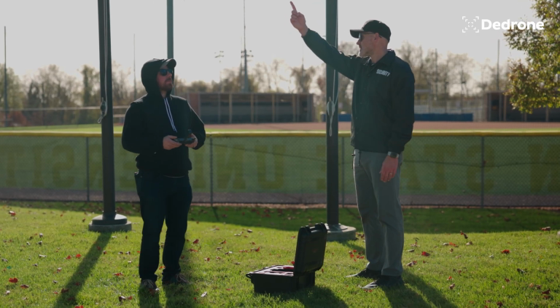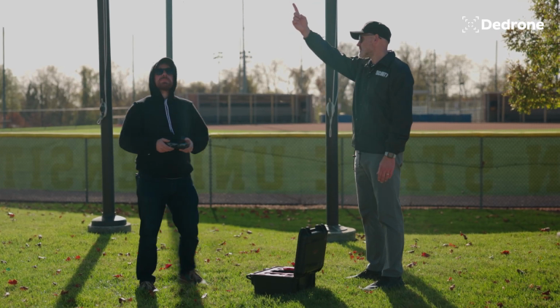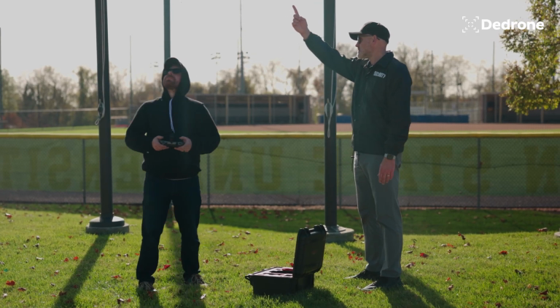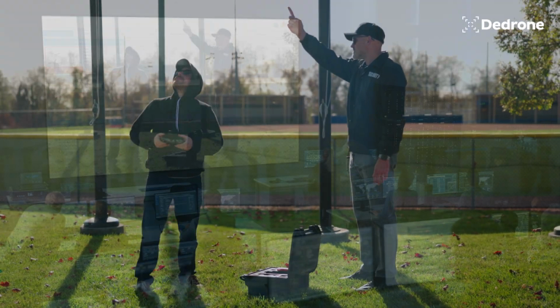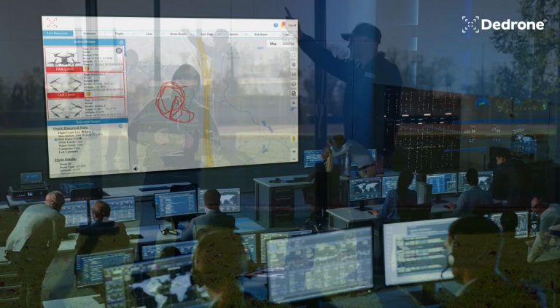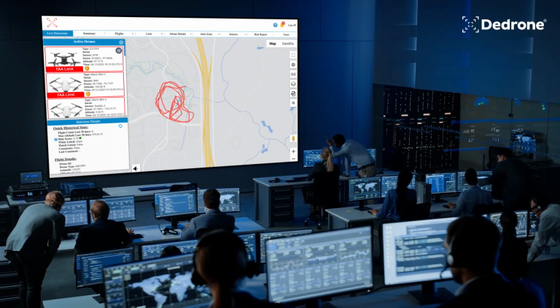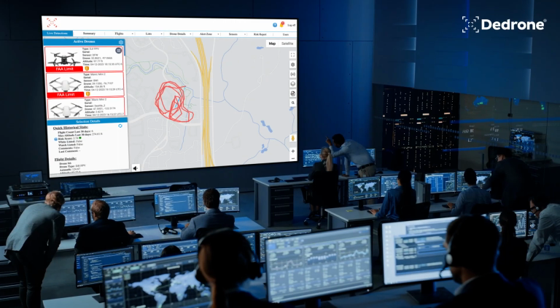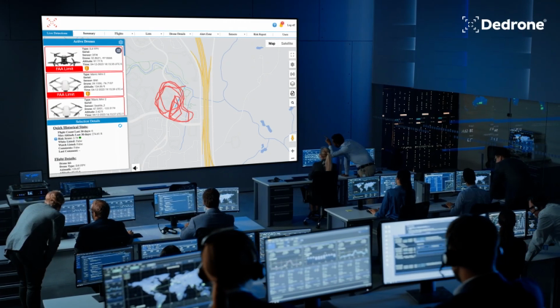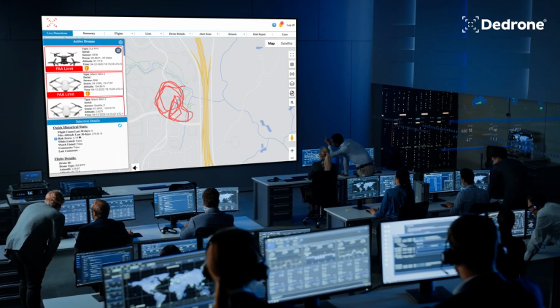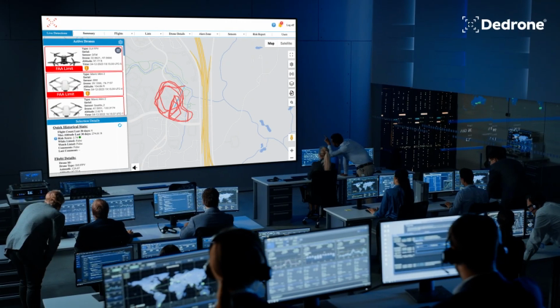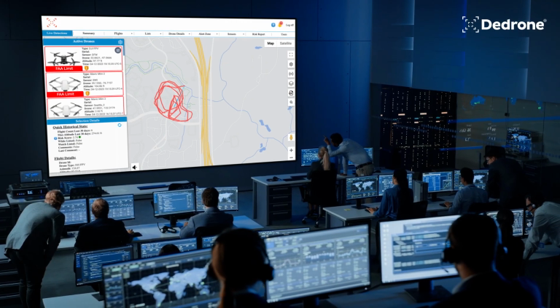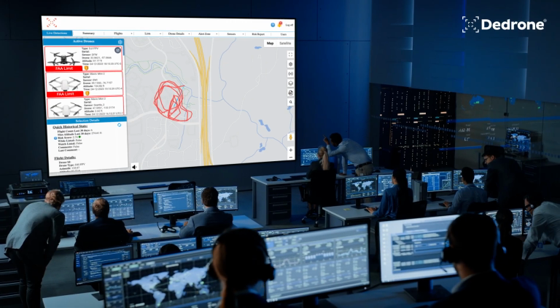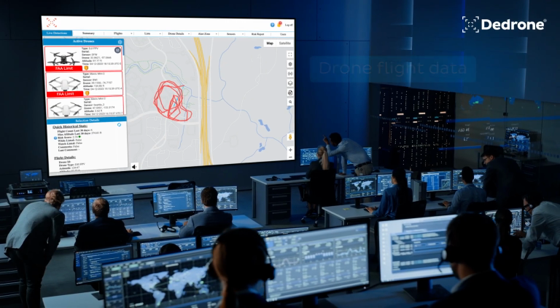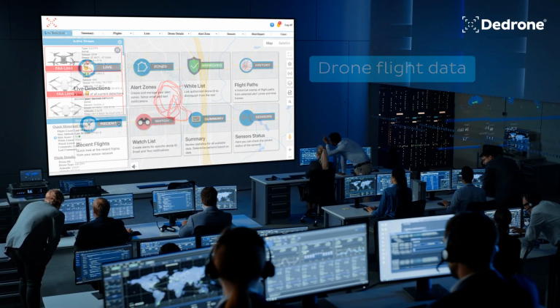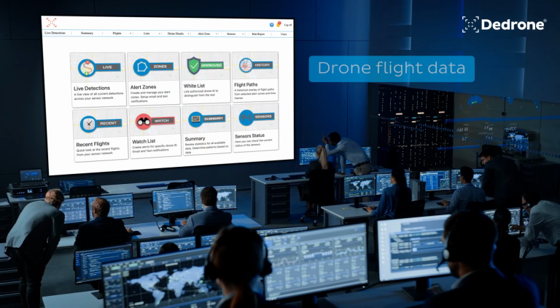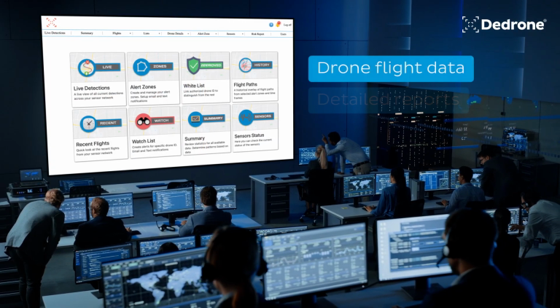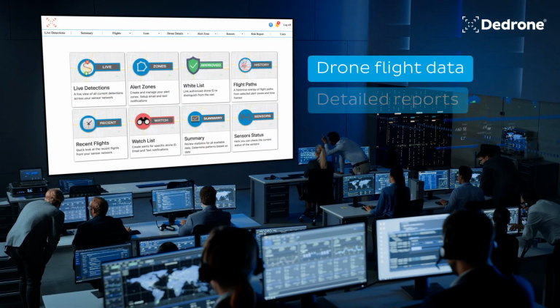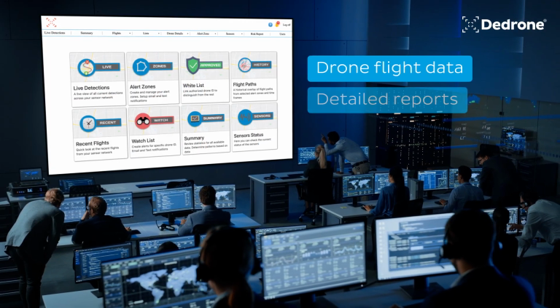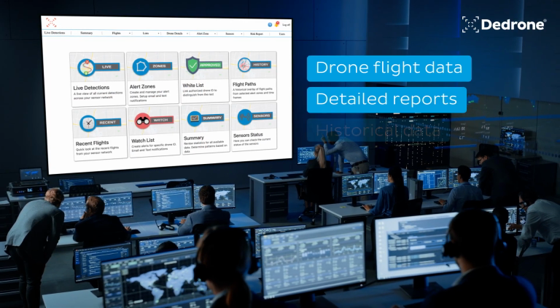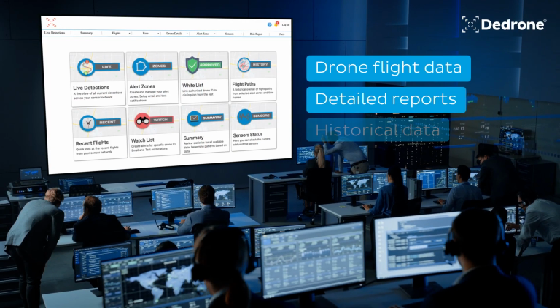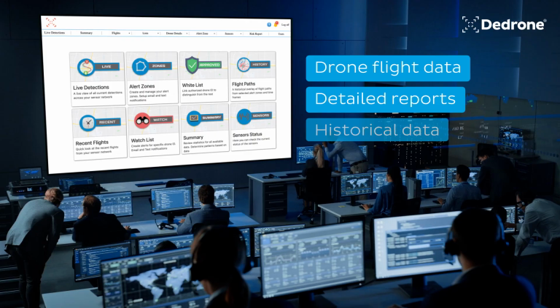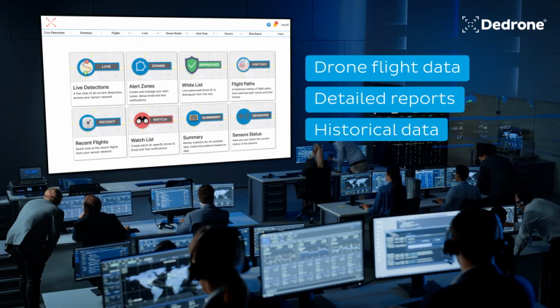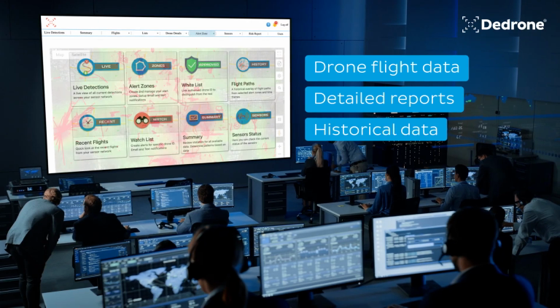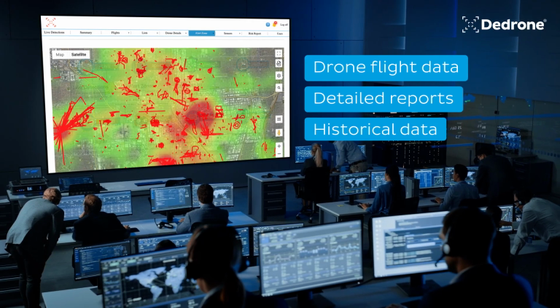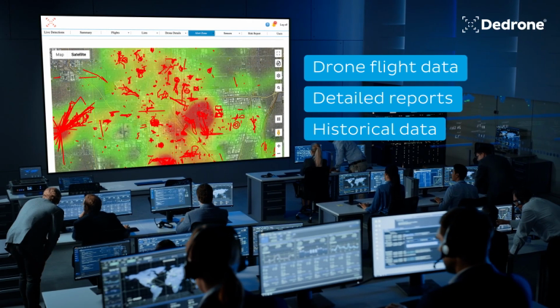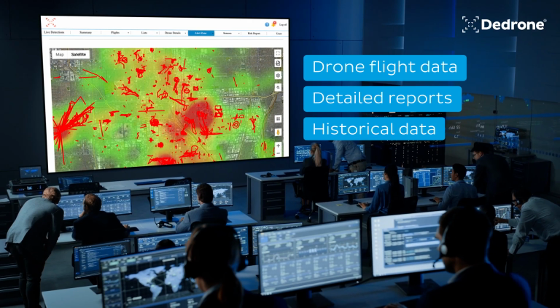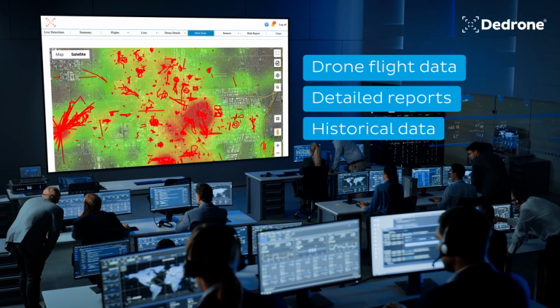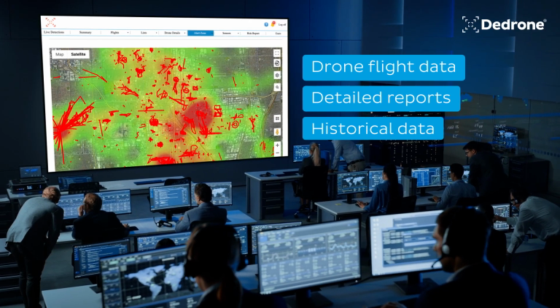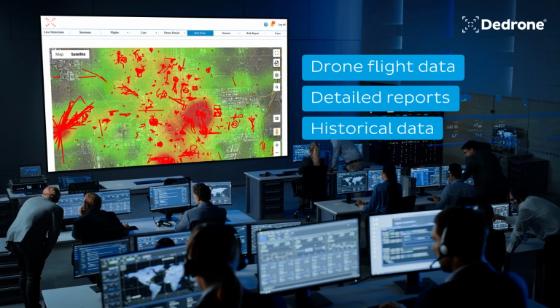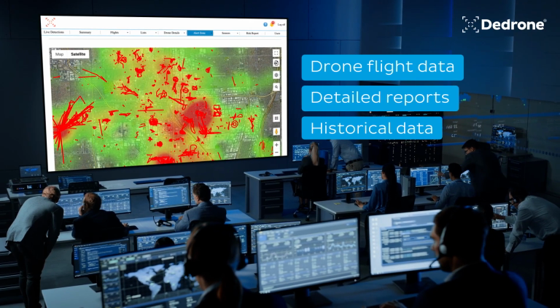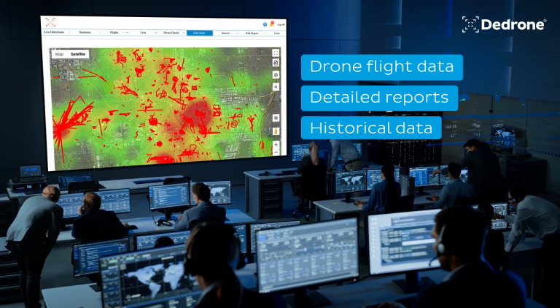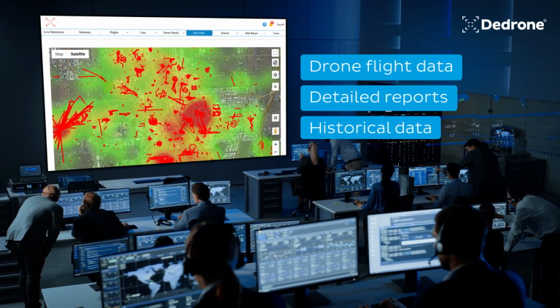And, using our global database, access drone flight data, detailed reports, and historical data anywhere, anytime.